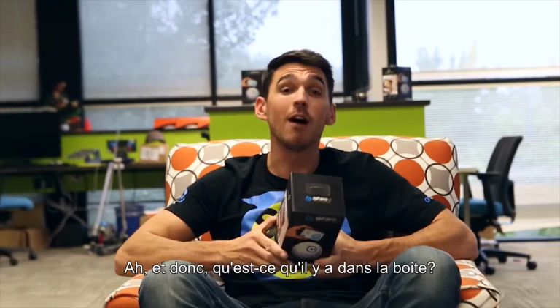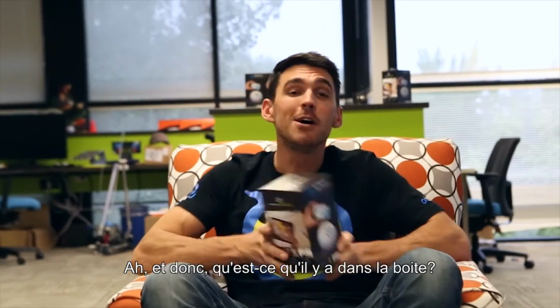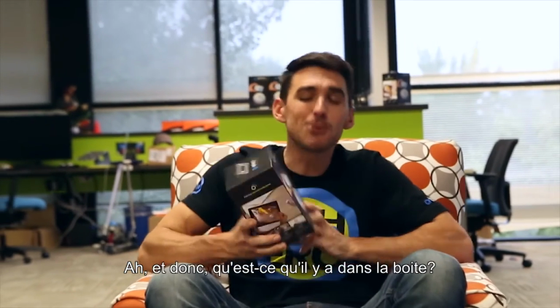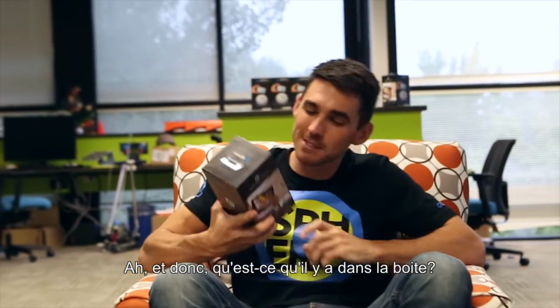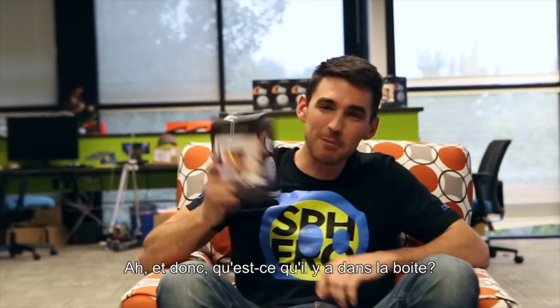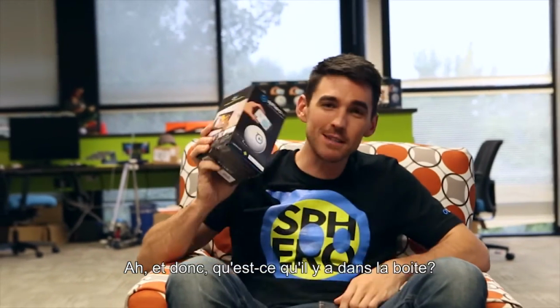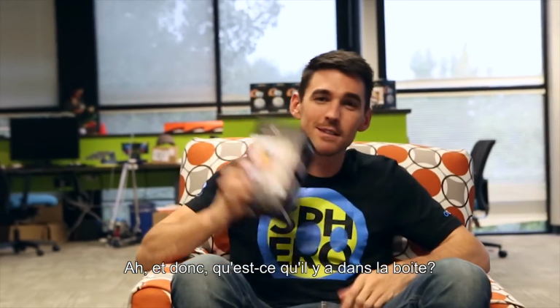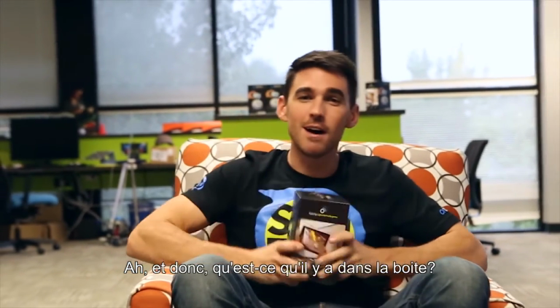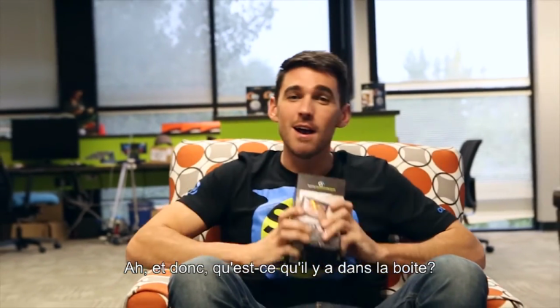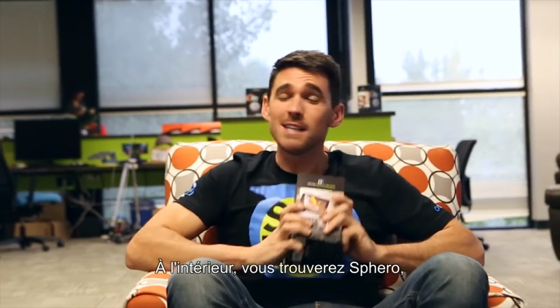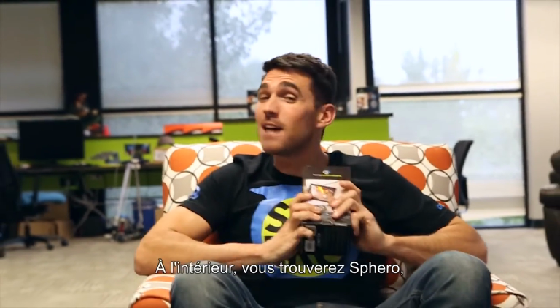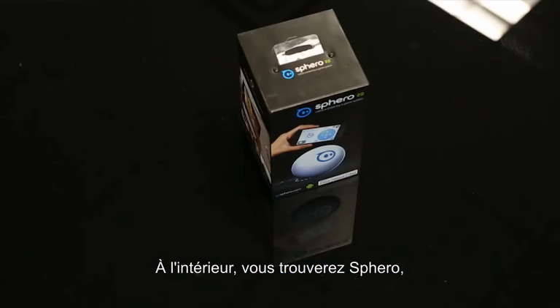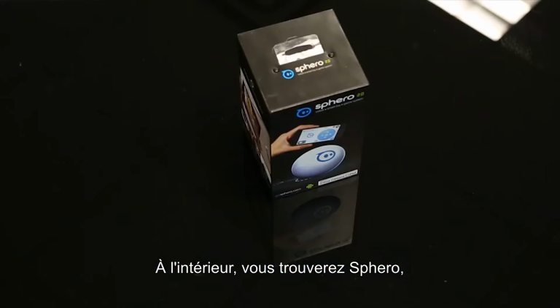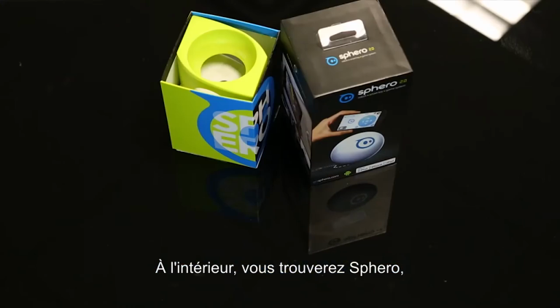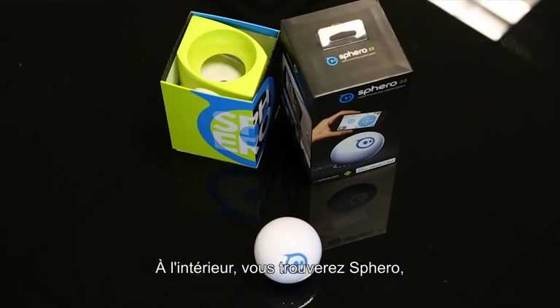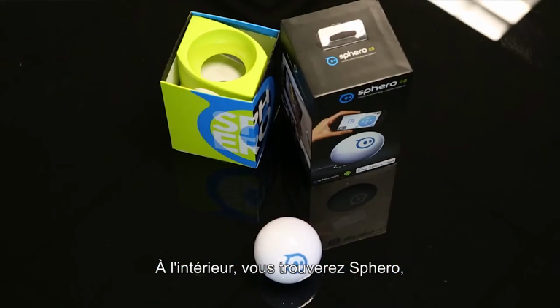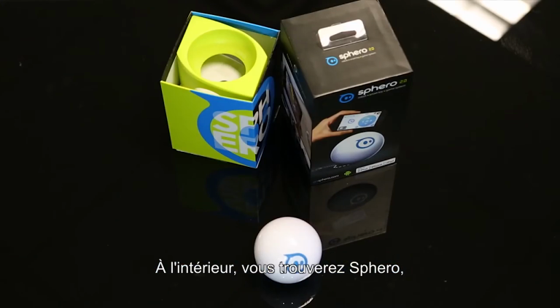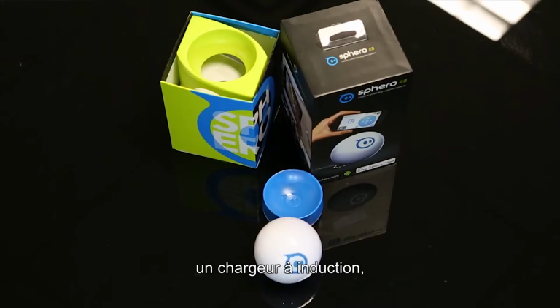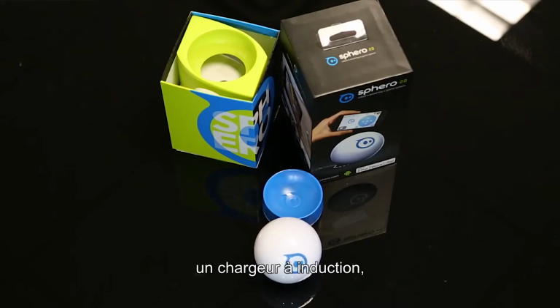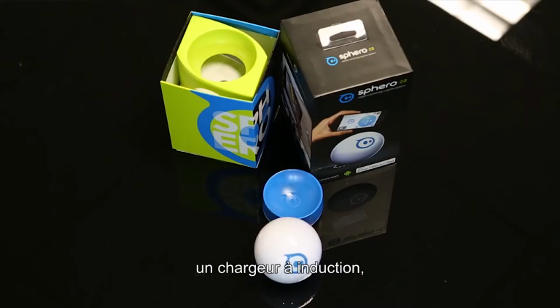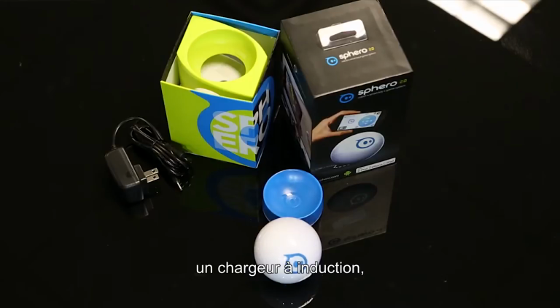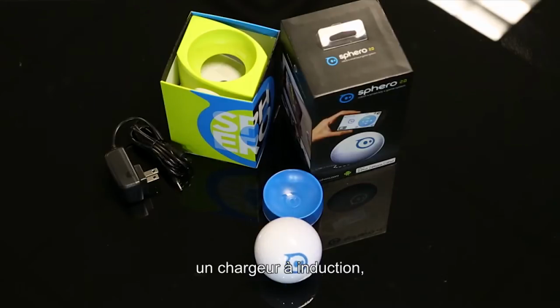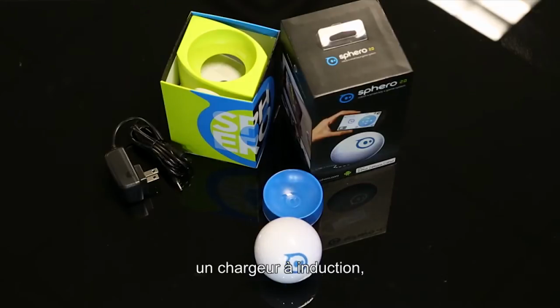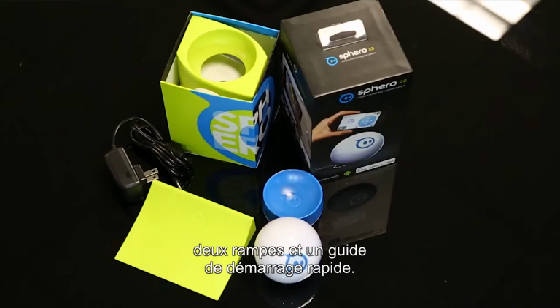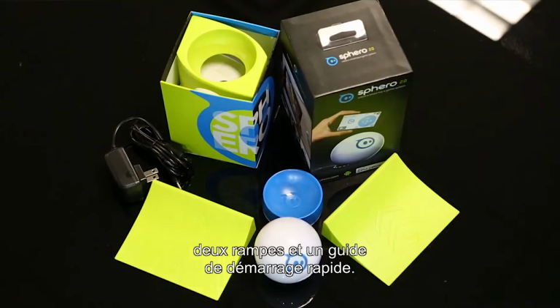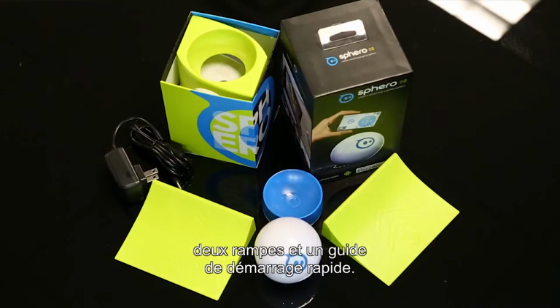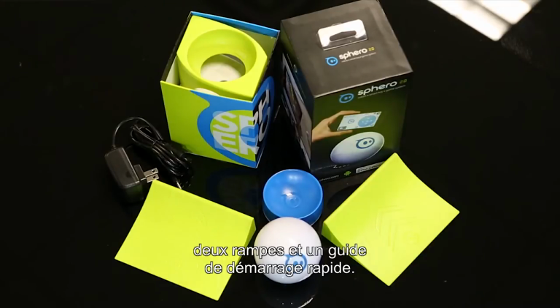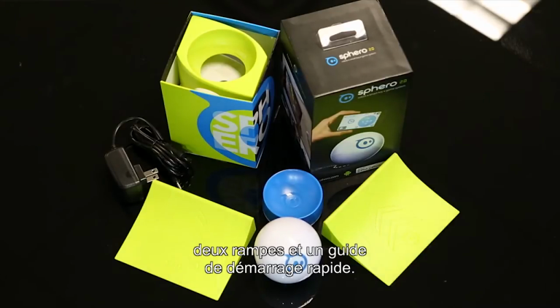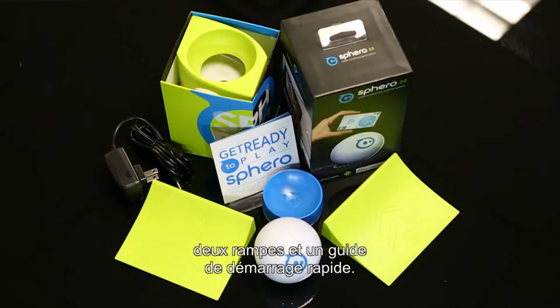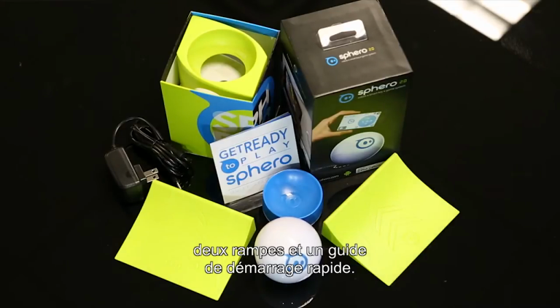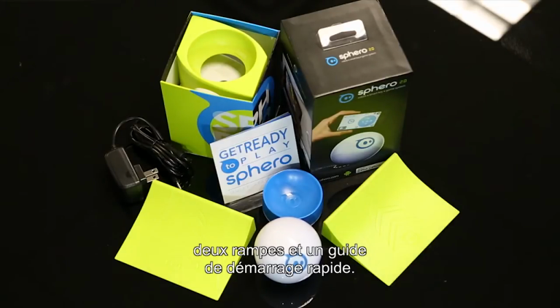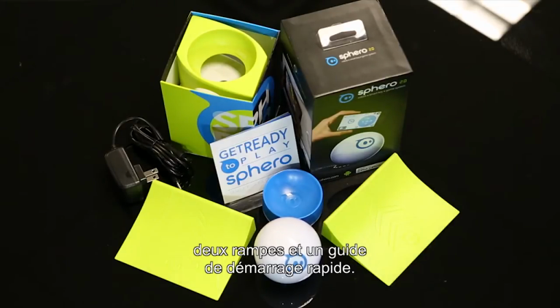So what's in the box? Inside you'll find Sphero, an induction charger, two ramps, and a quick start guide.